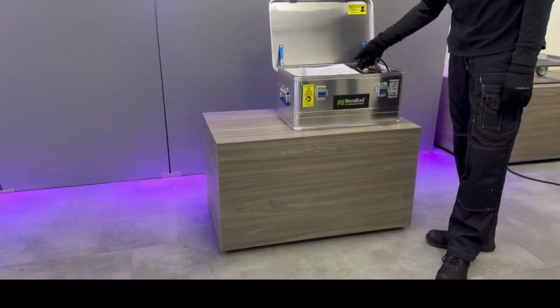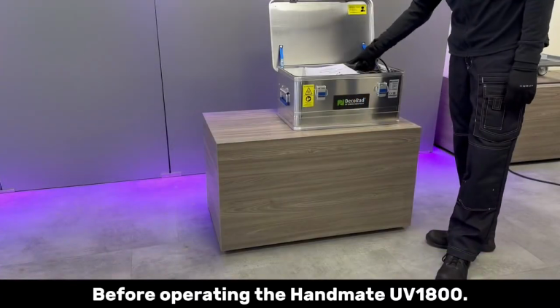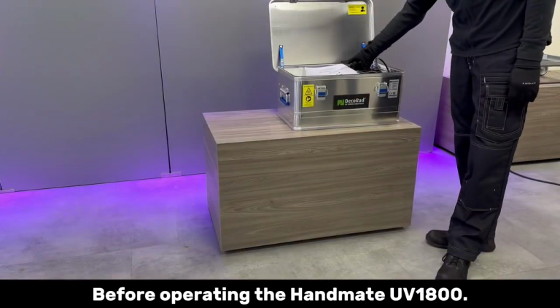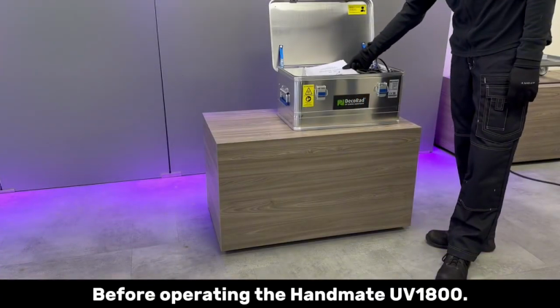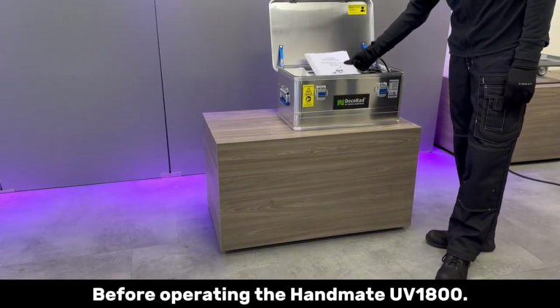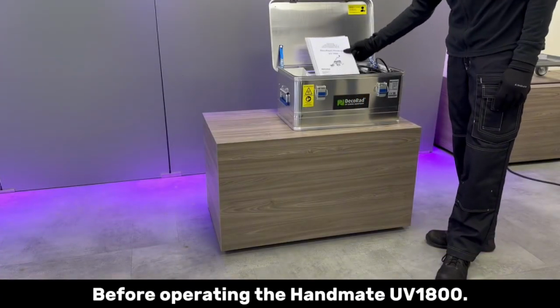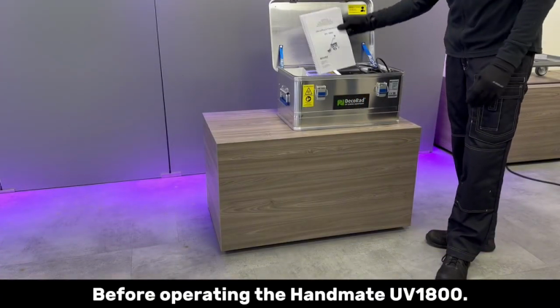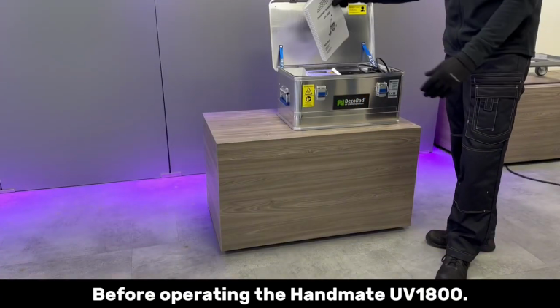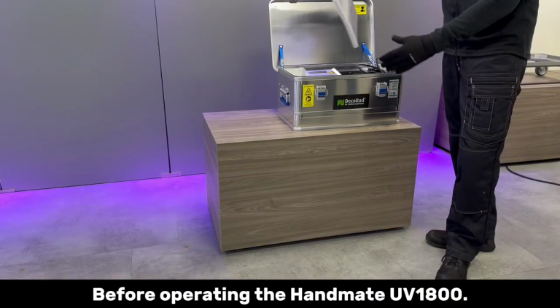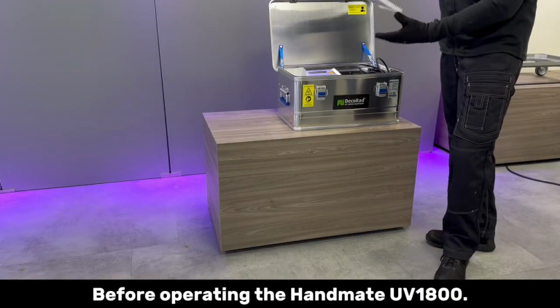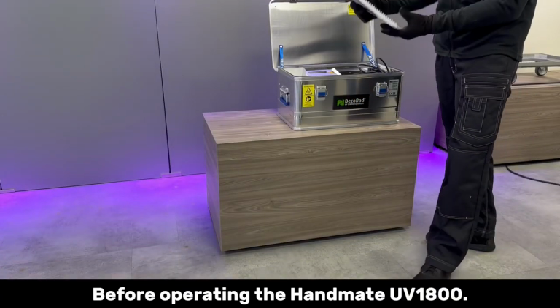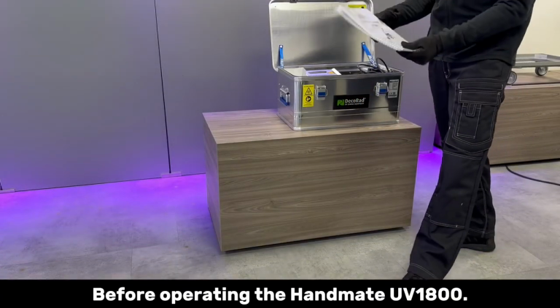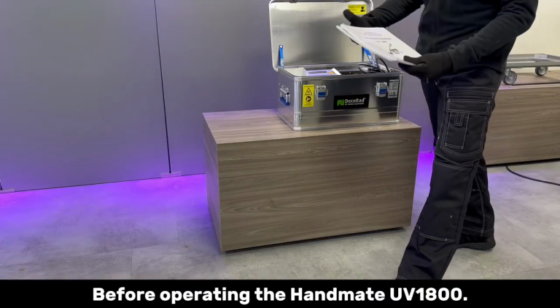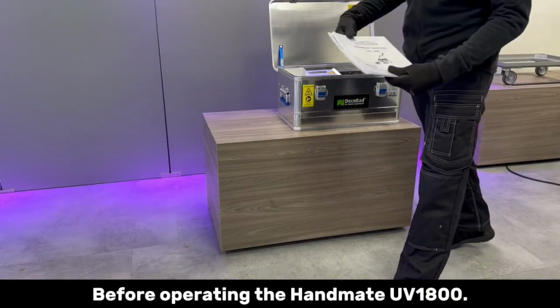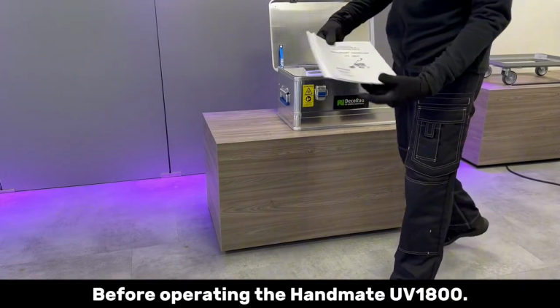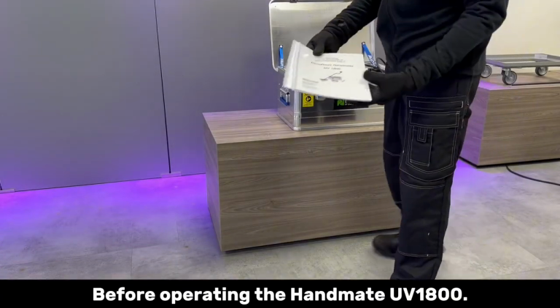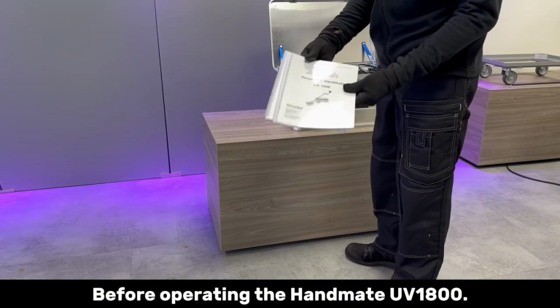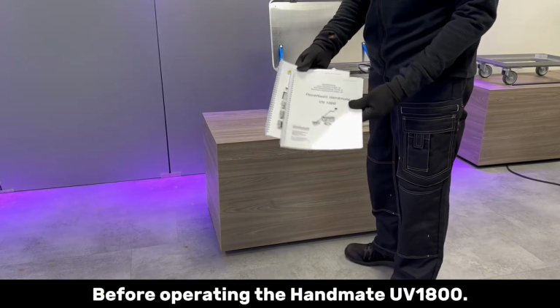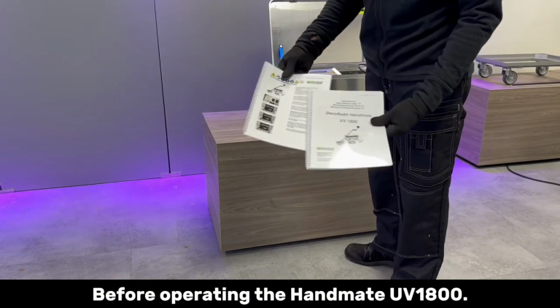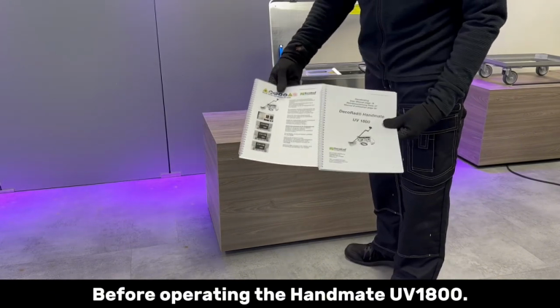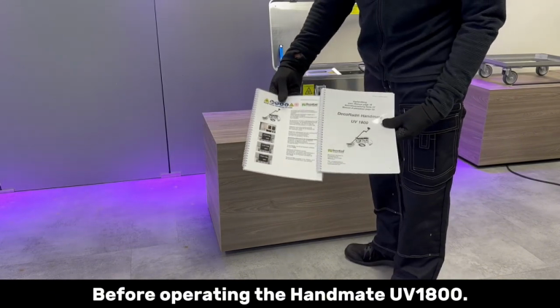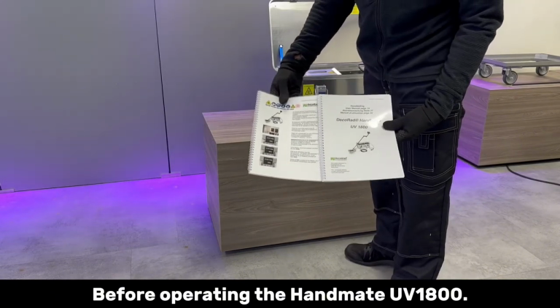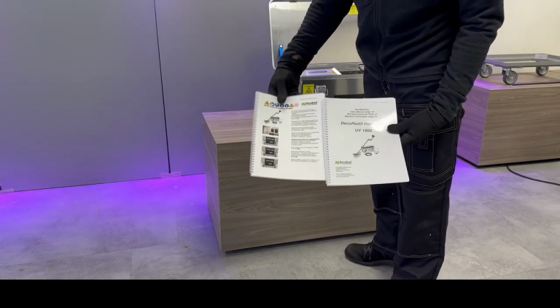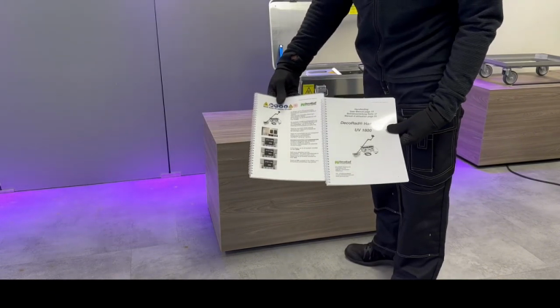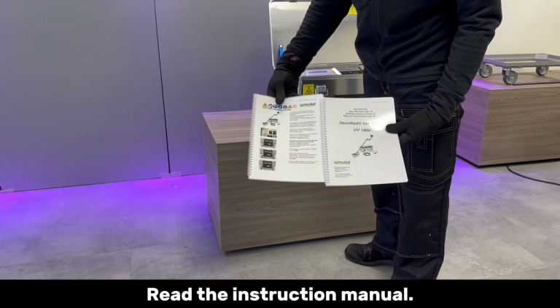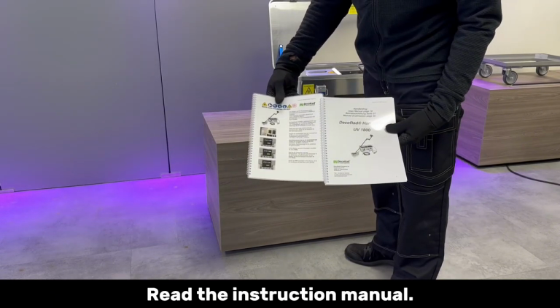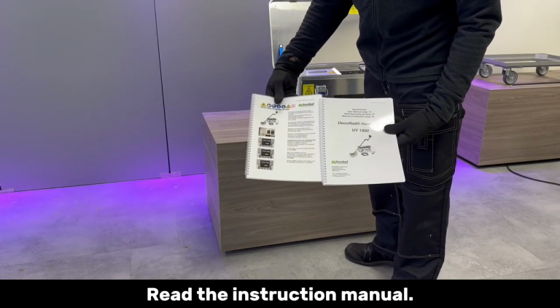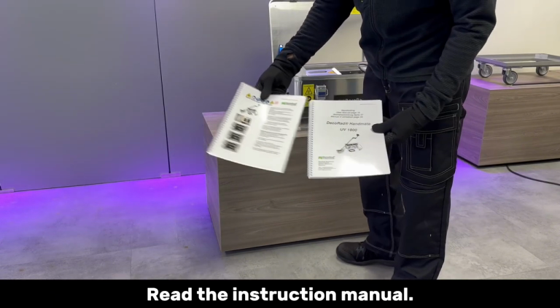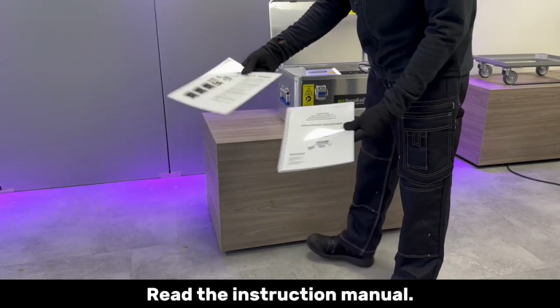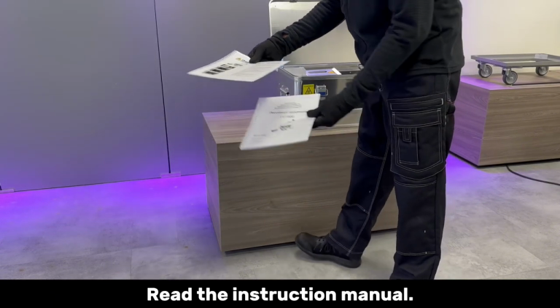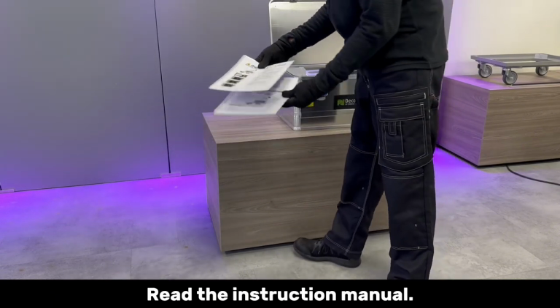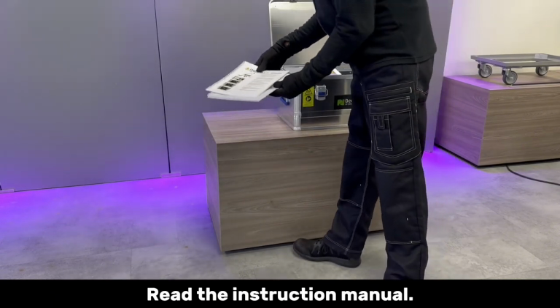Before operating the Handmate UV-1800, read the instruction manual.